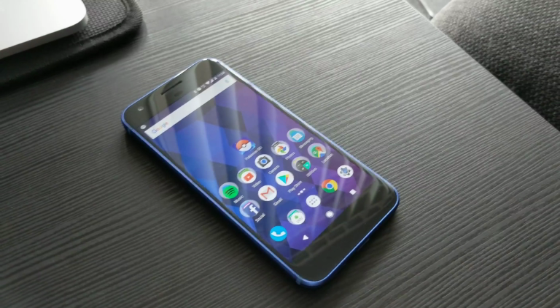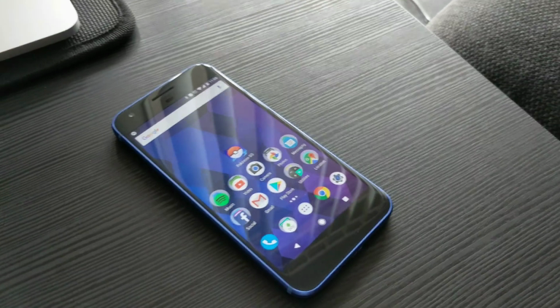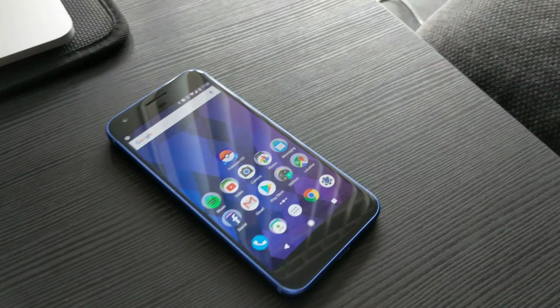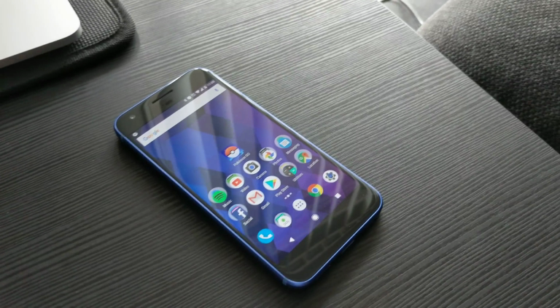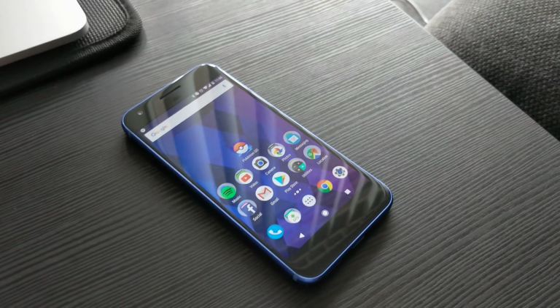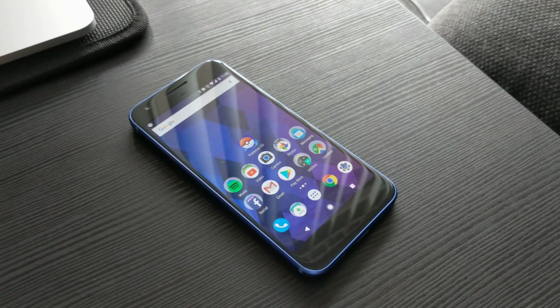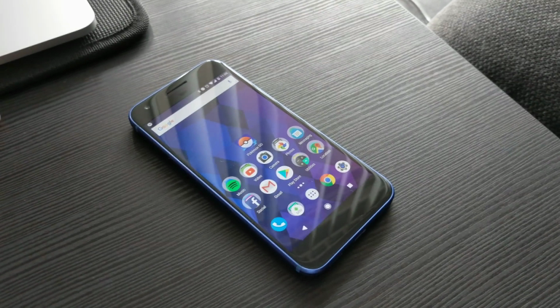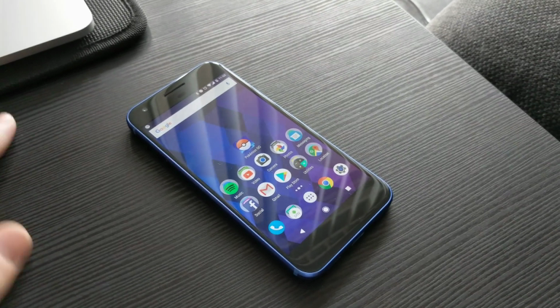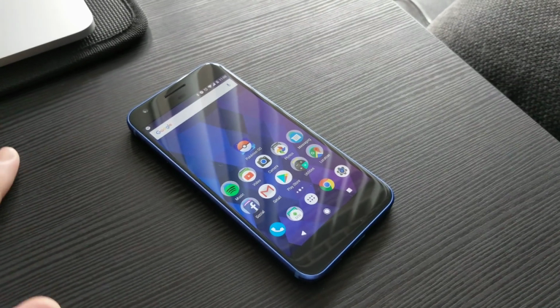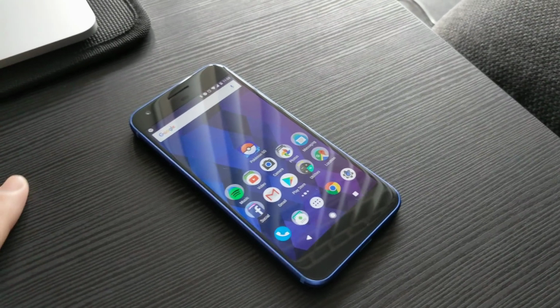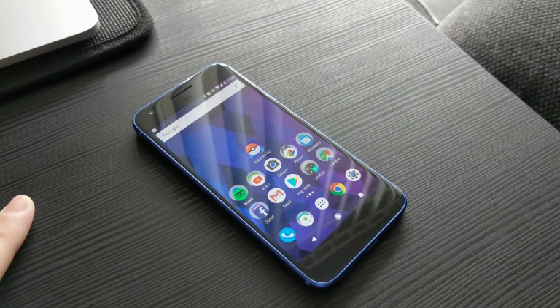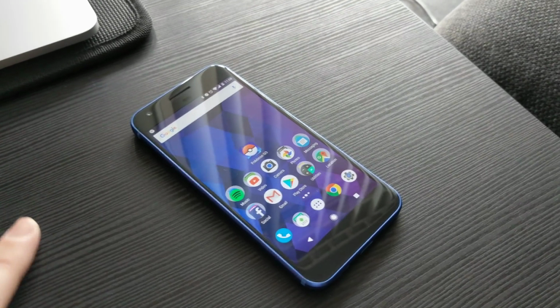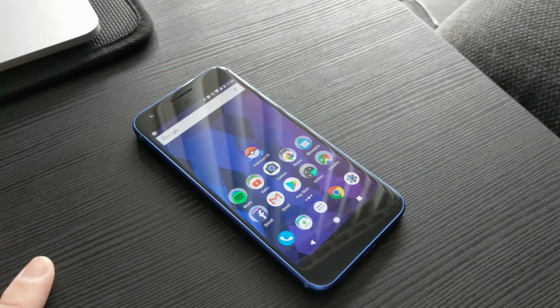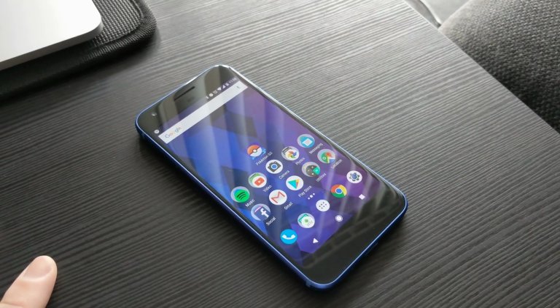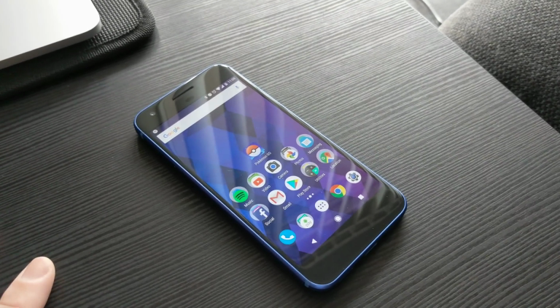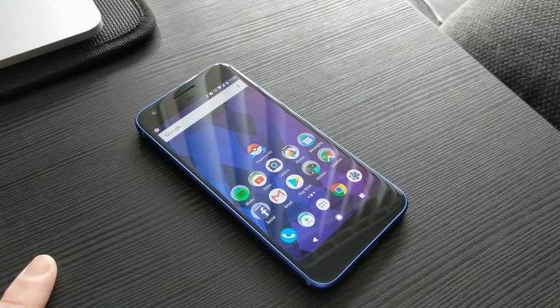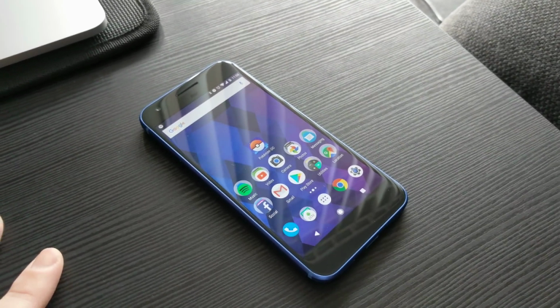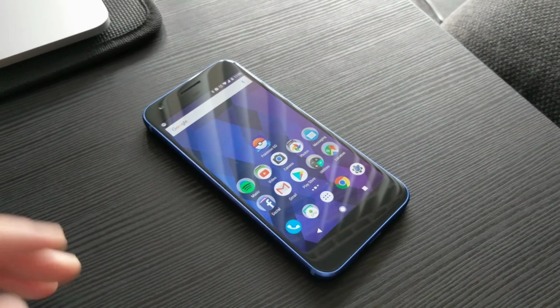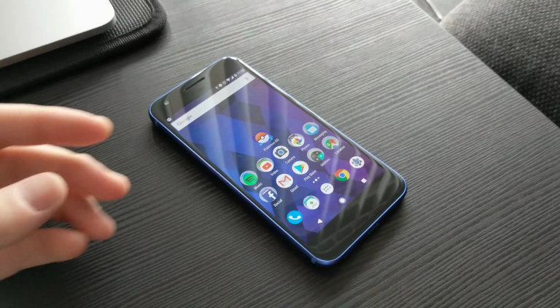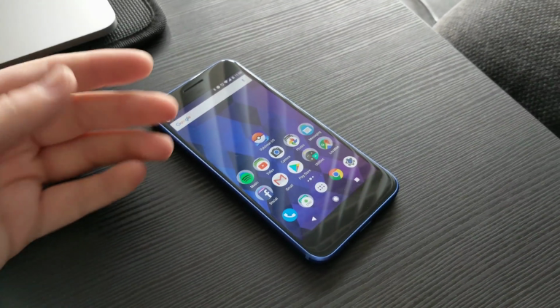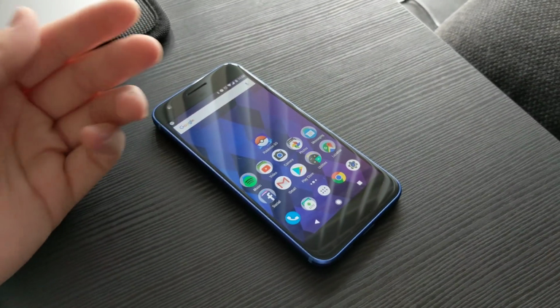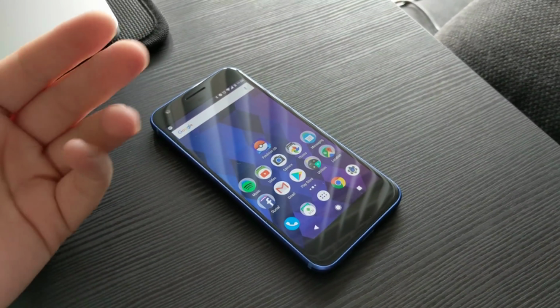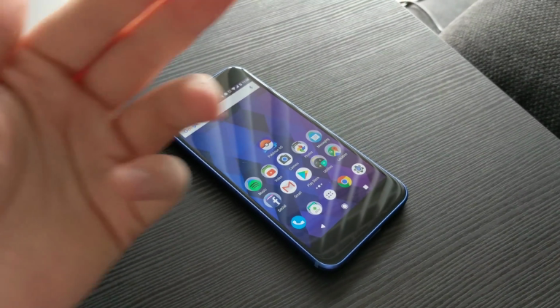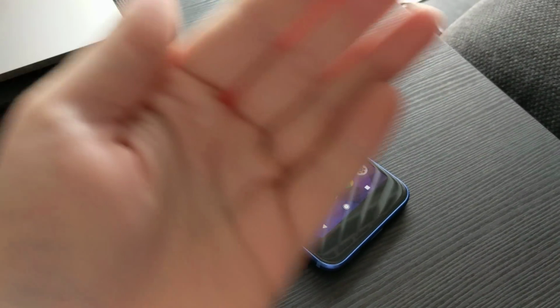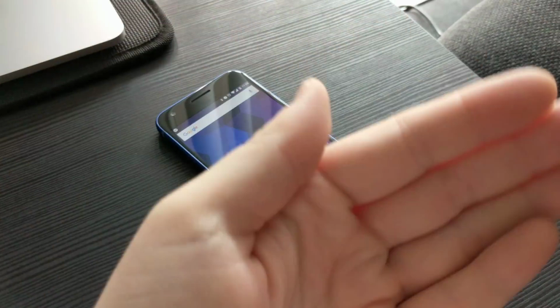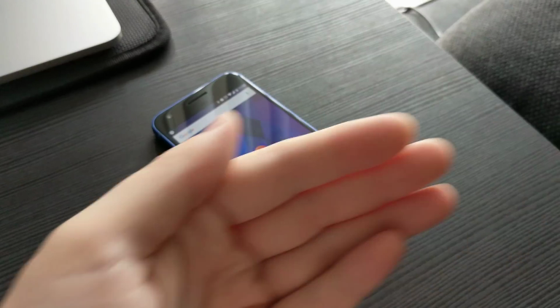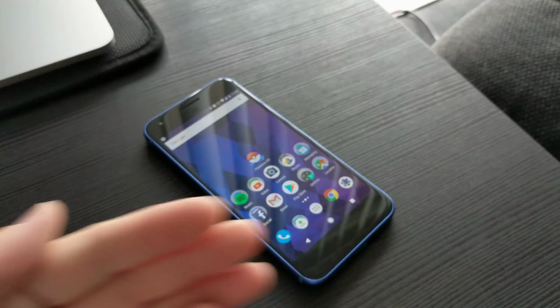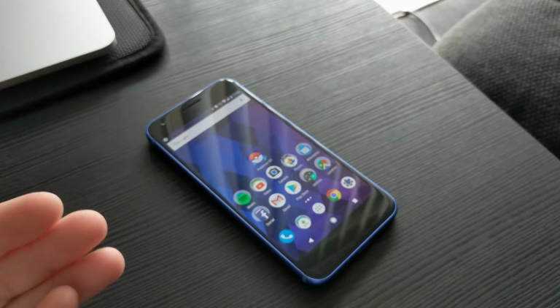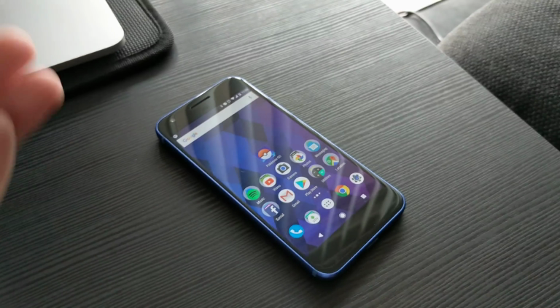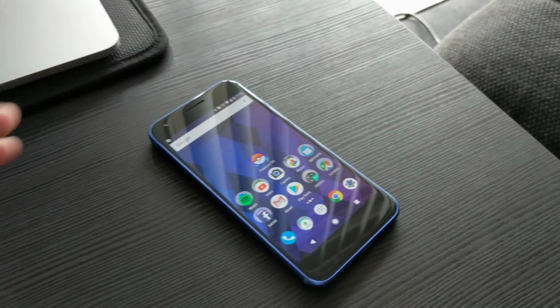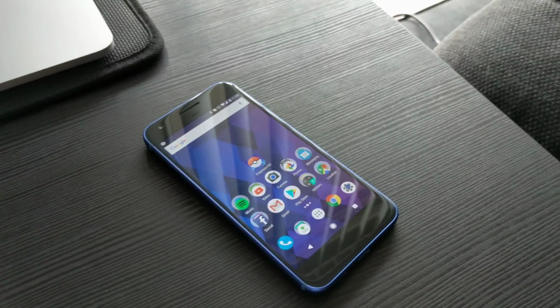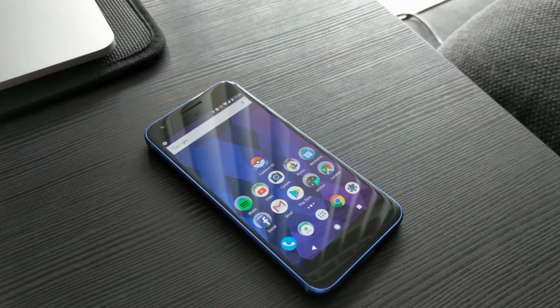Hey, what's going on guys? Chris Chavez here with FanDrew.com. Today I'm shooting from the Pixel — this is the Pixel XL.